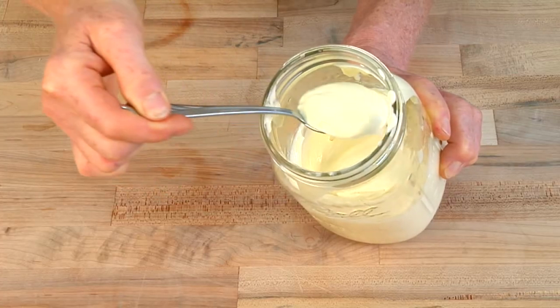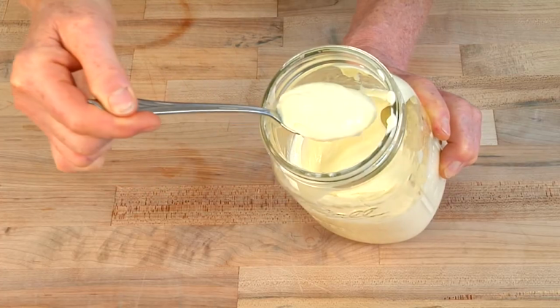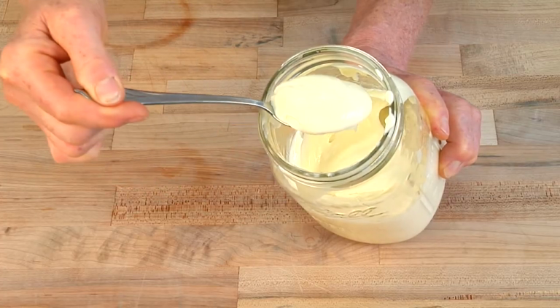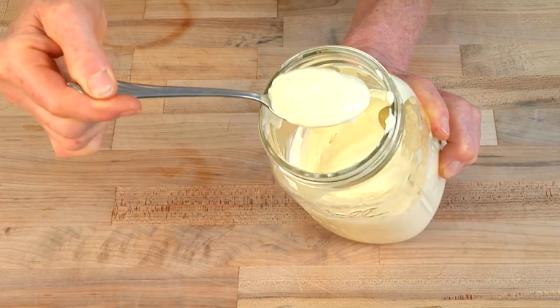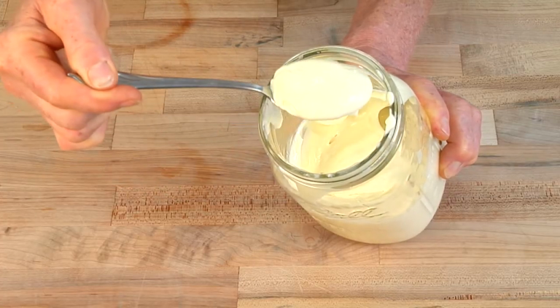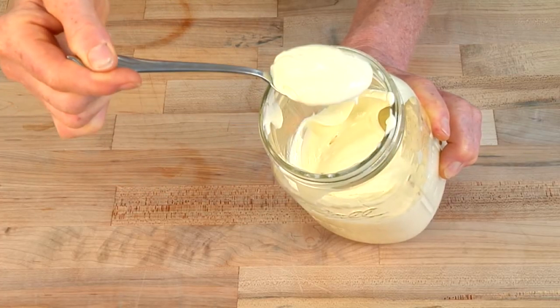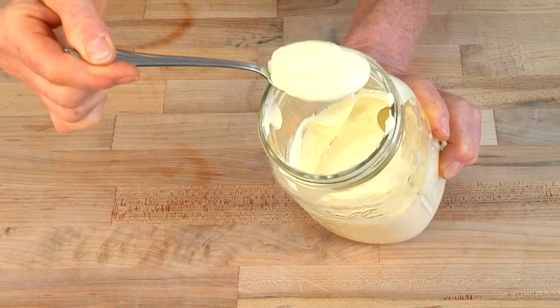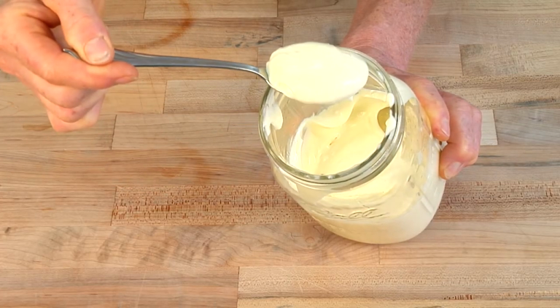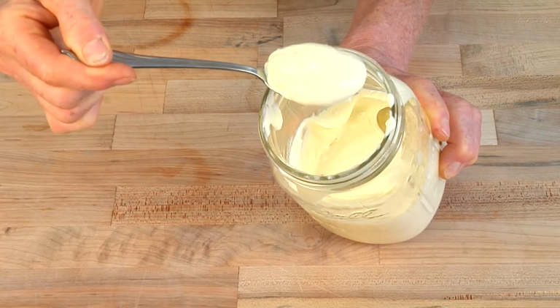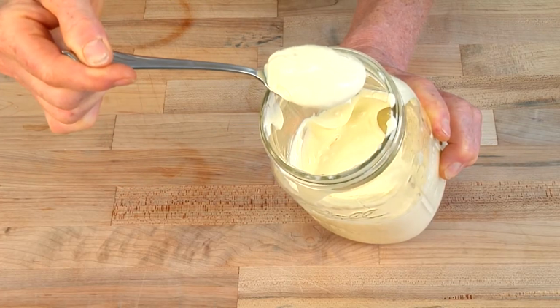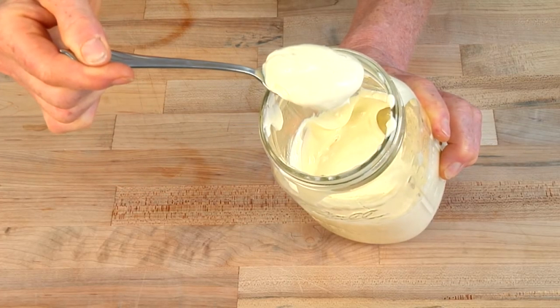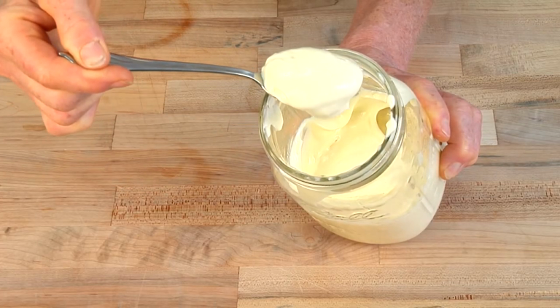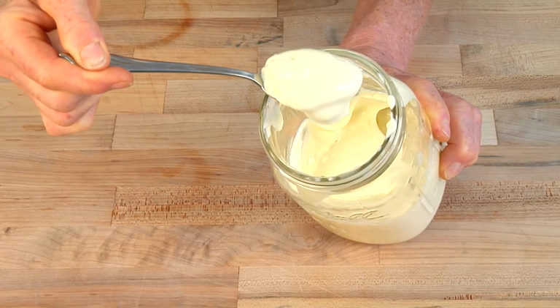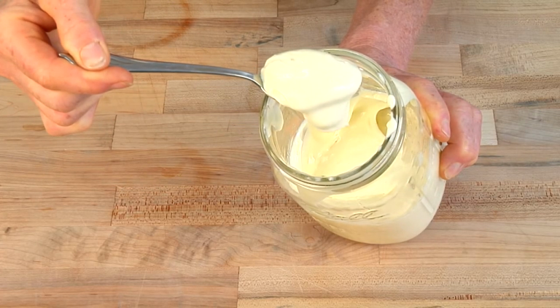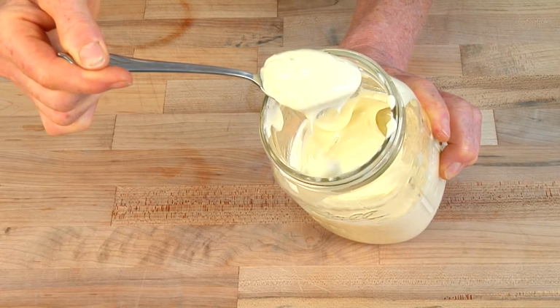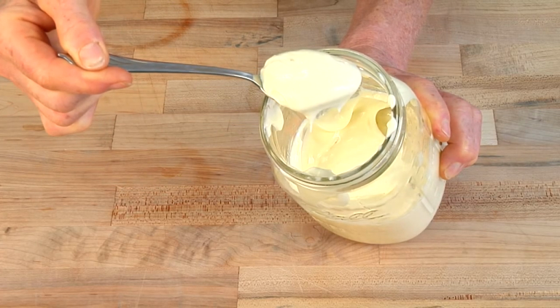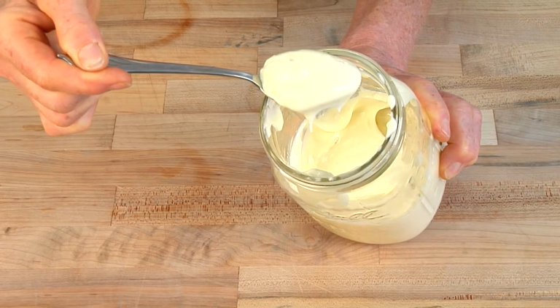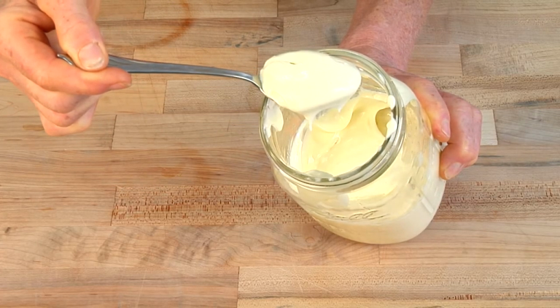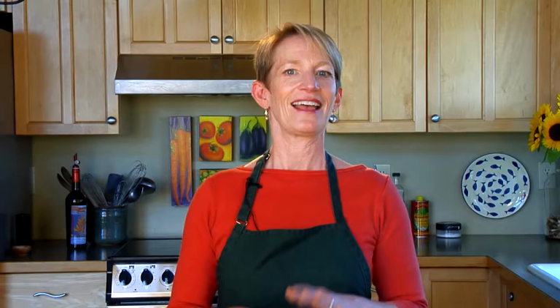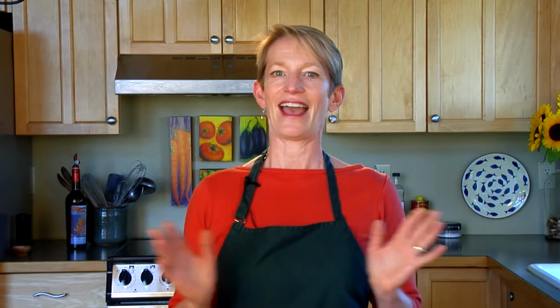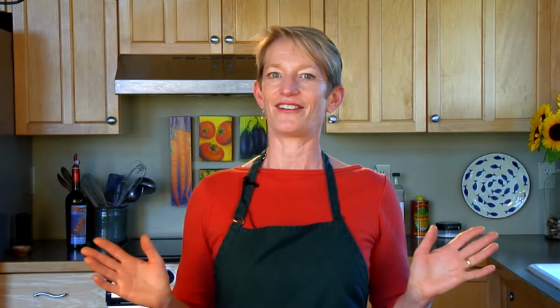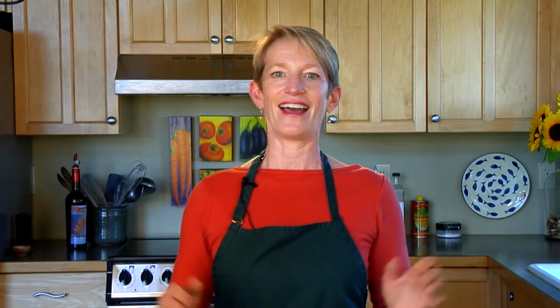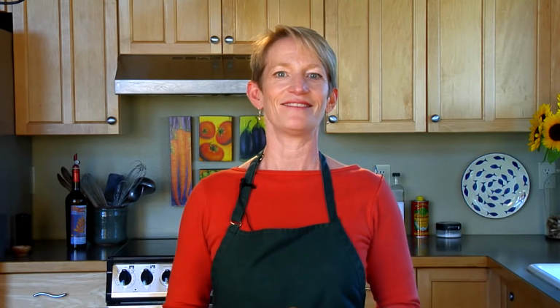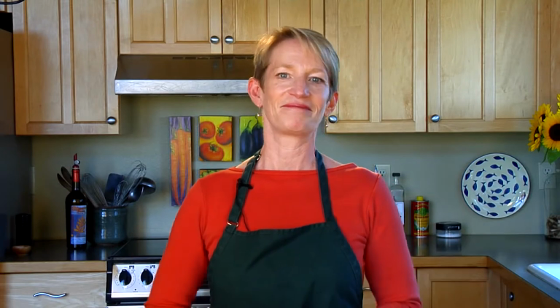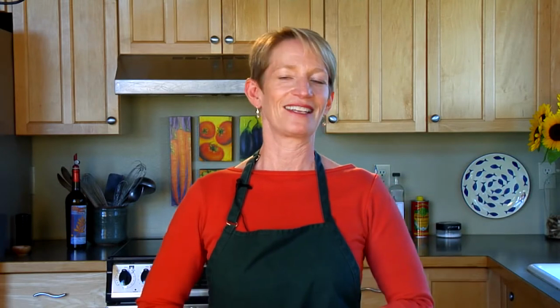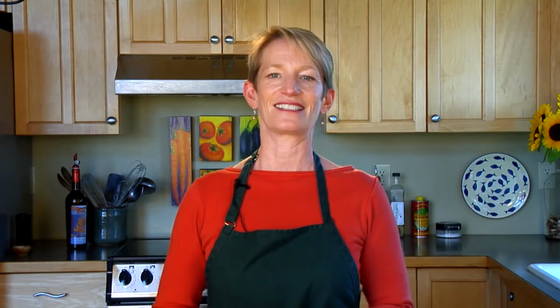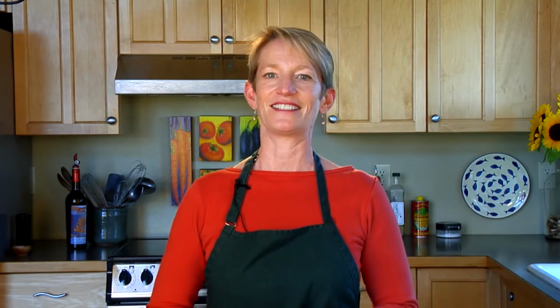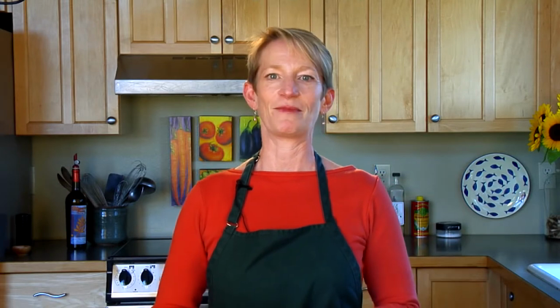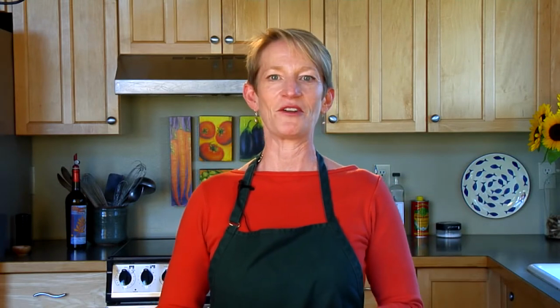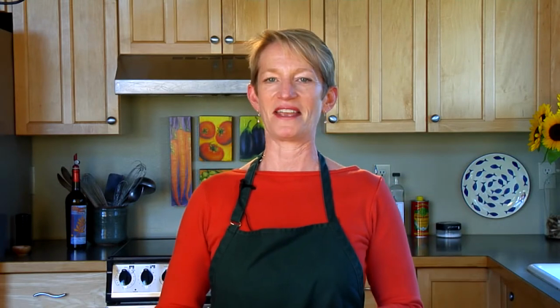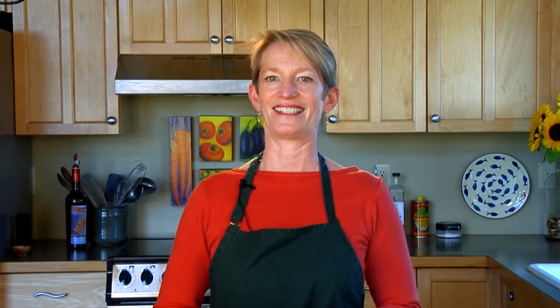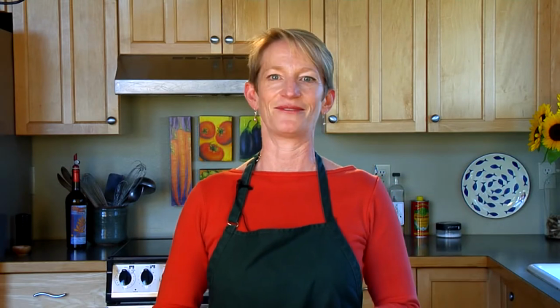Taste it for seasoning, add a little salt, add a little vinegar if you like. After that, slice a tomato and make a sandwich.